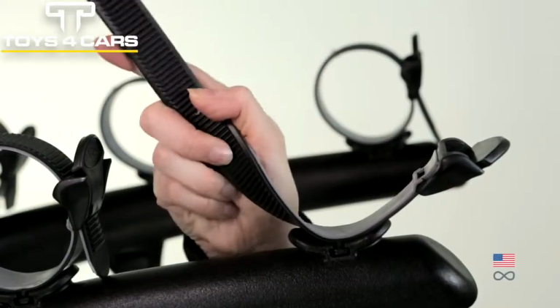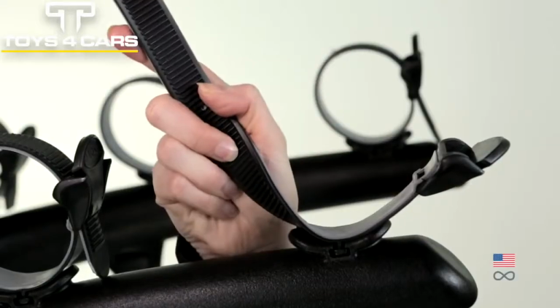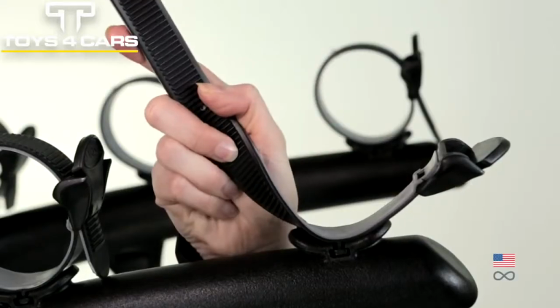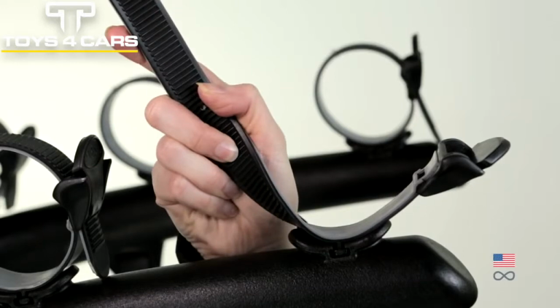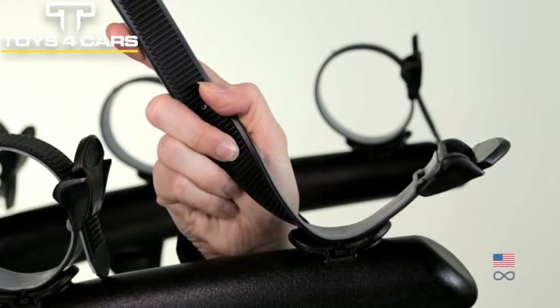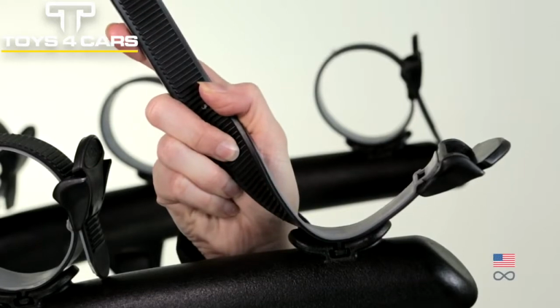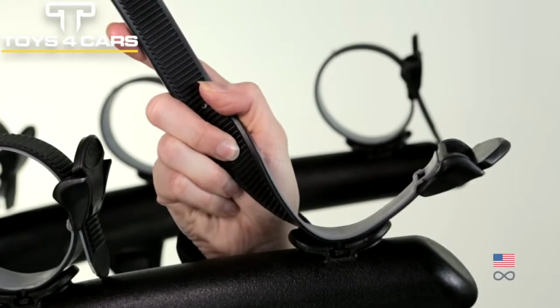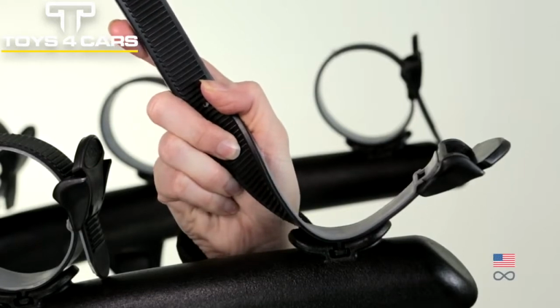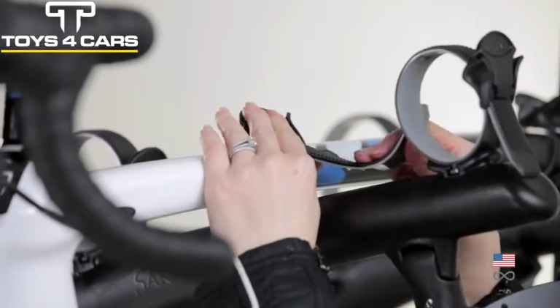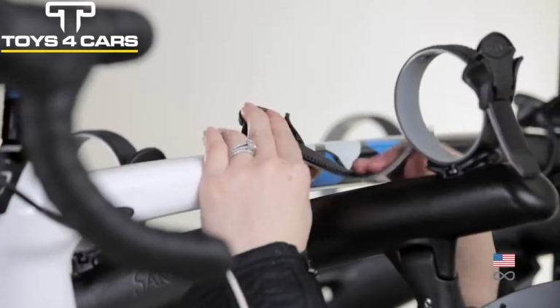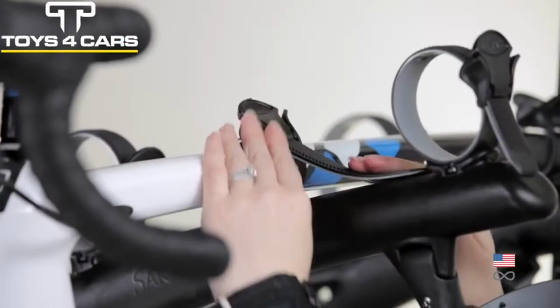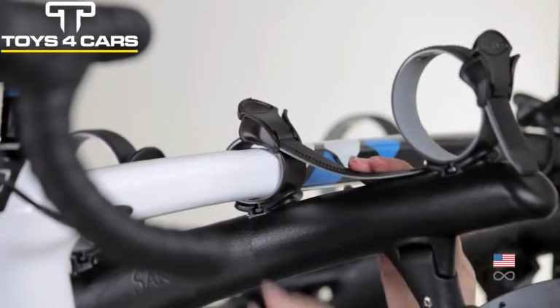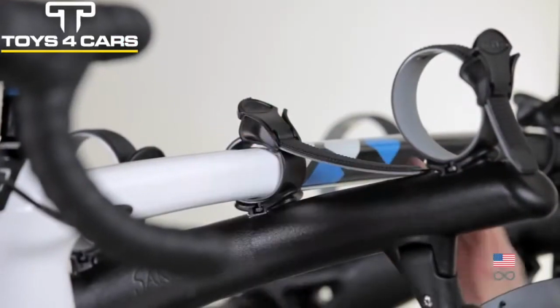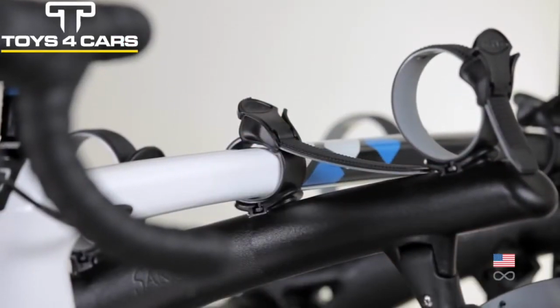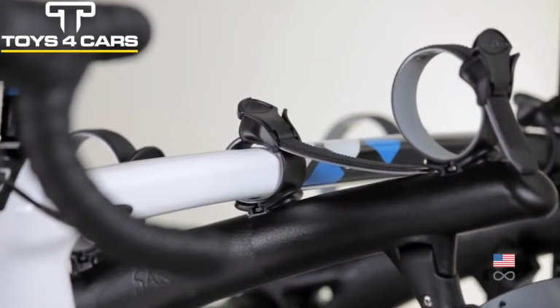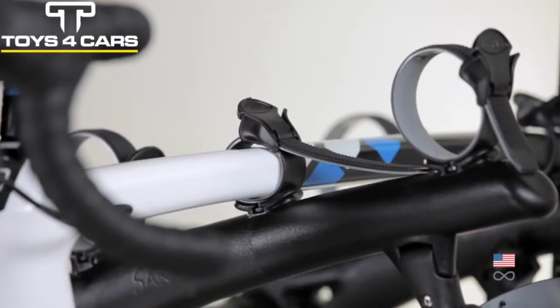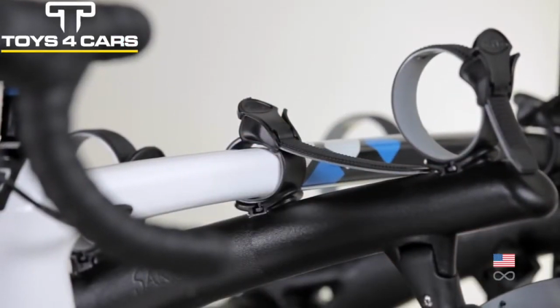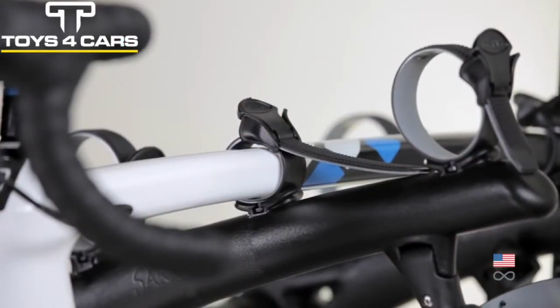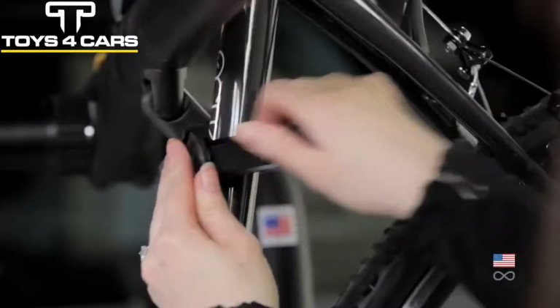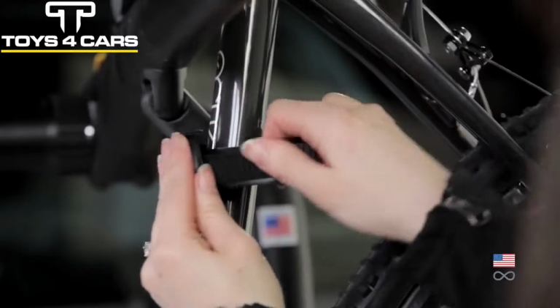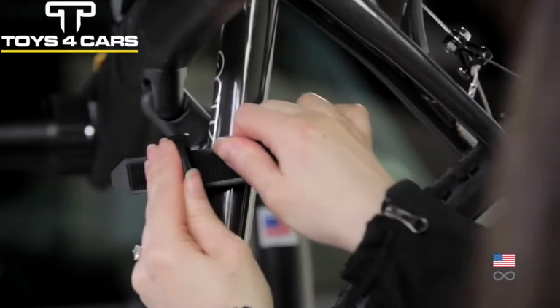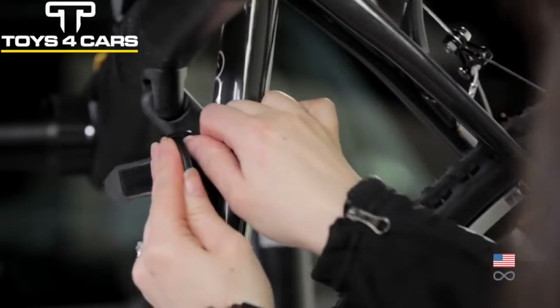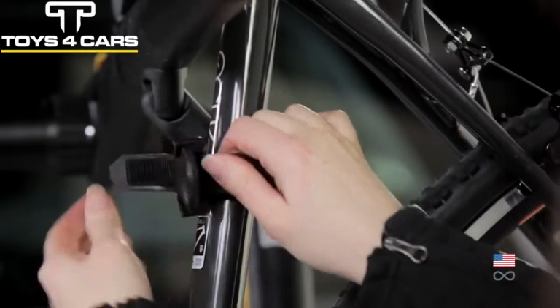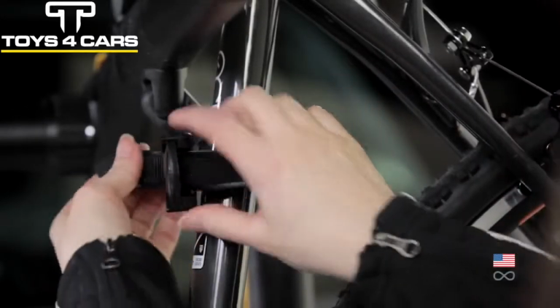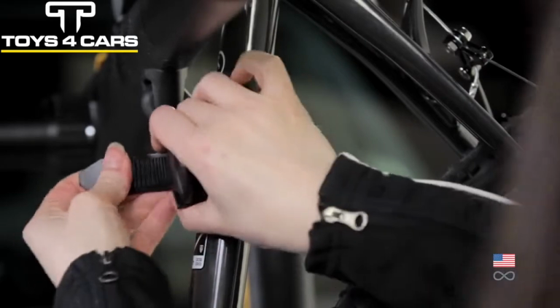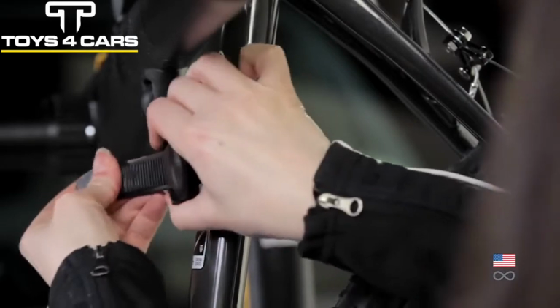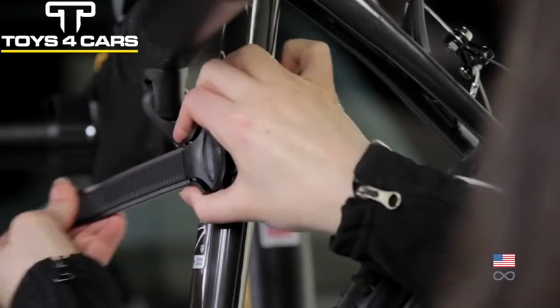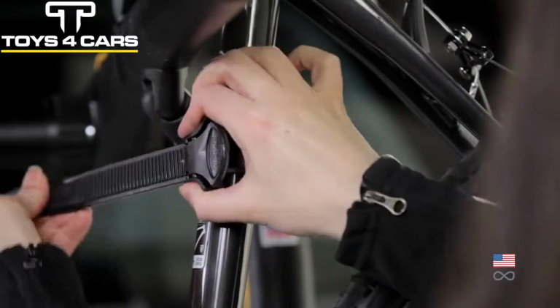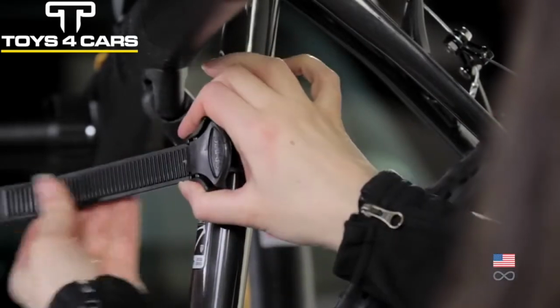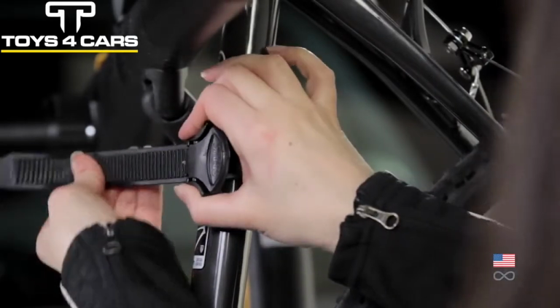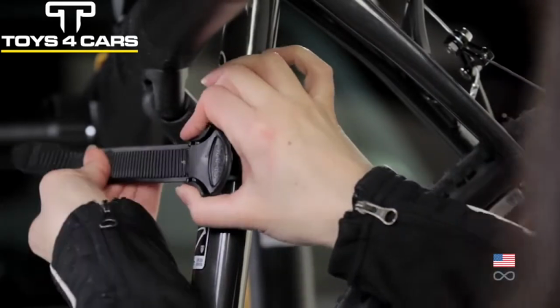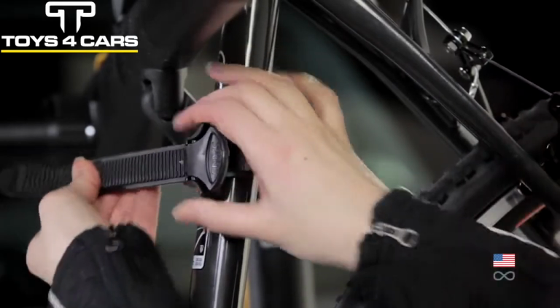Dual molded ratchet straps securely hold bikes while protecting their finish. An anti-sway hold down separates bikes during transport.